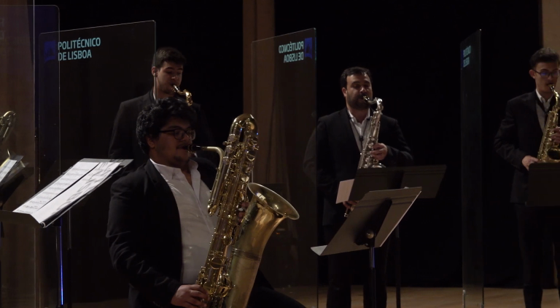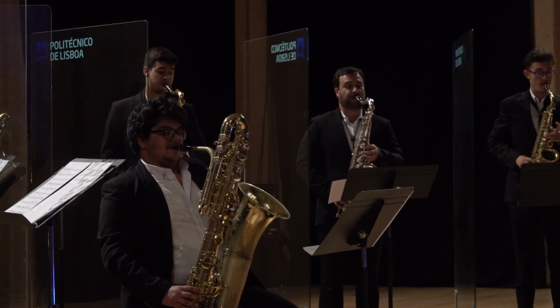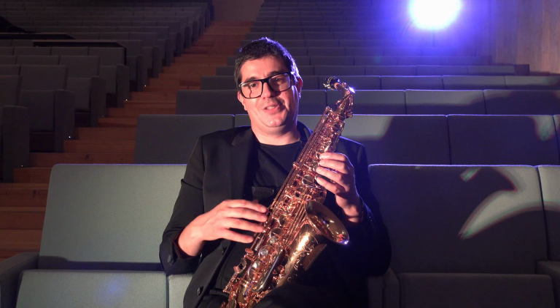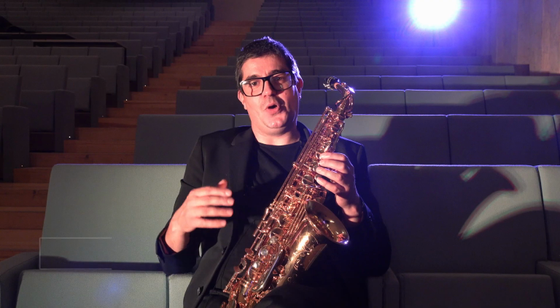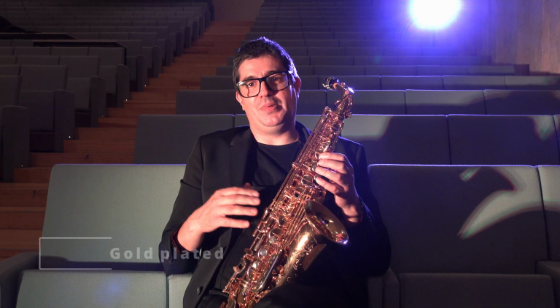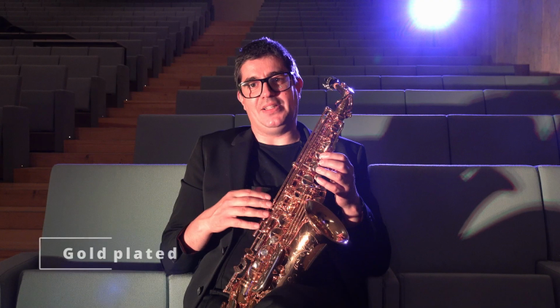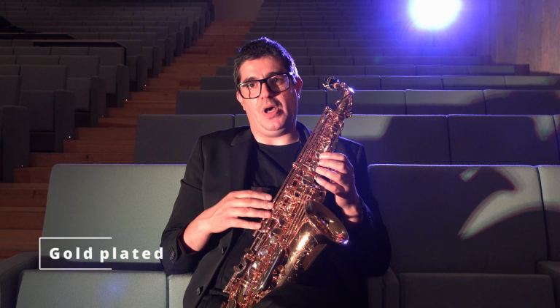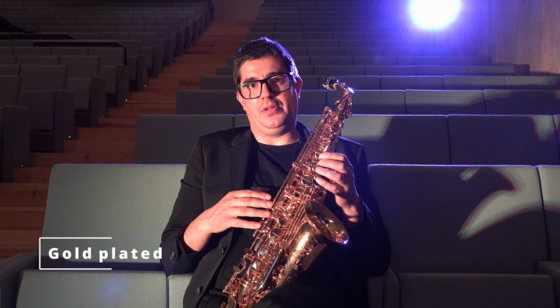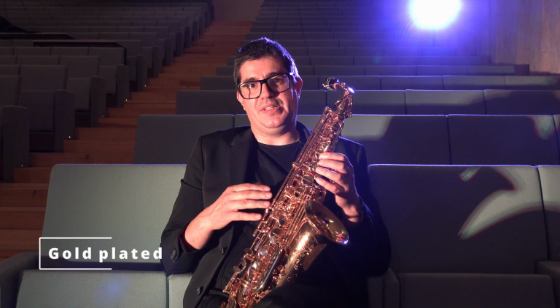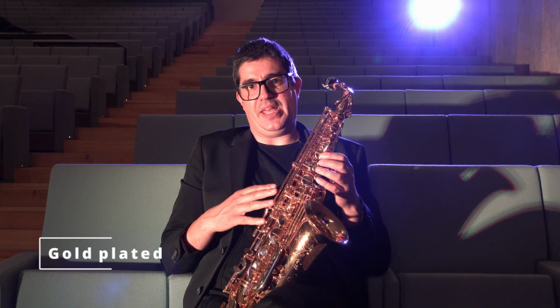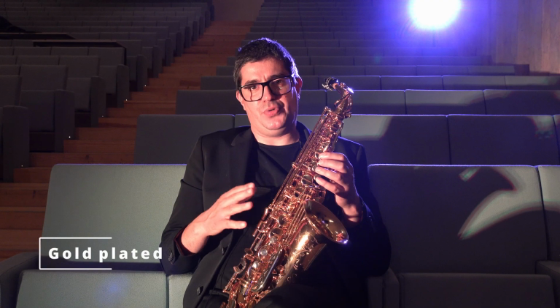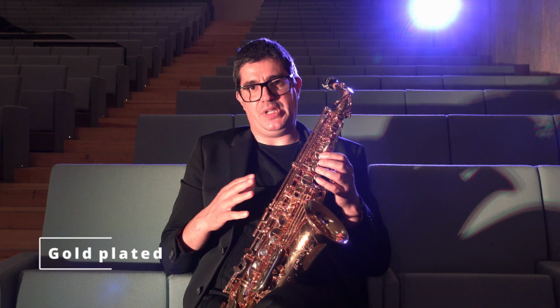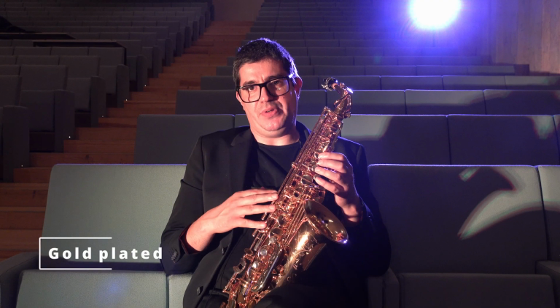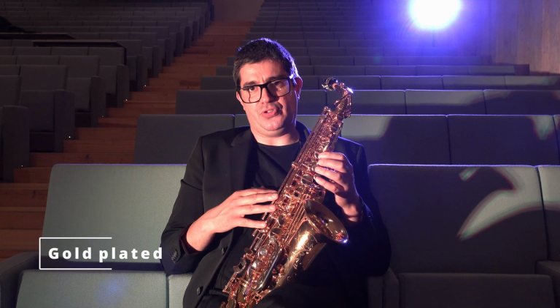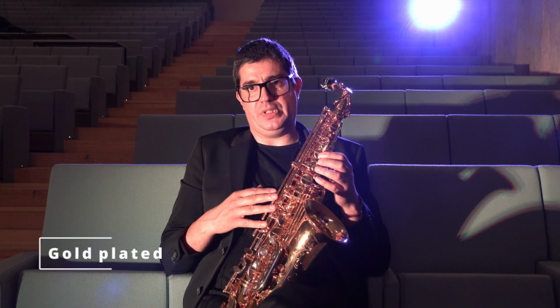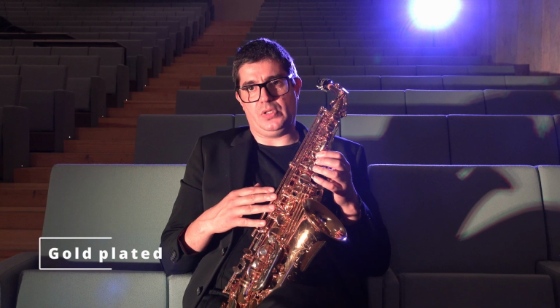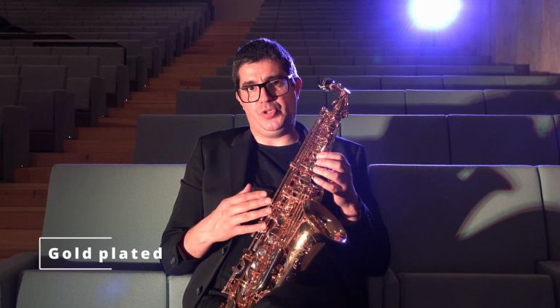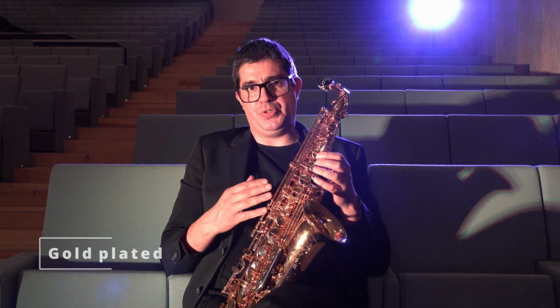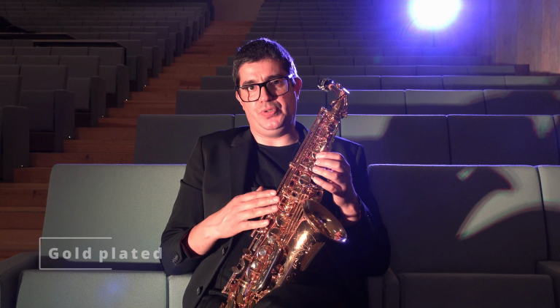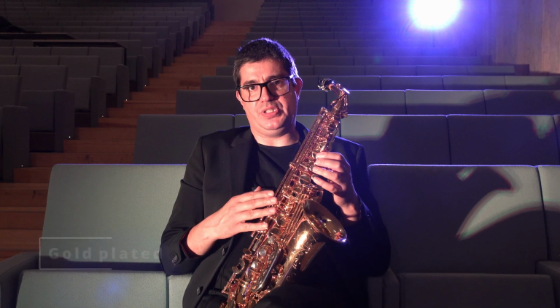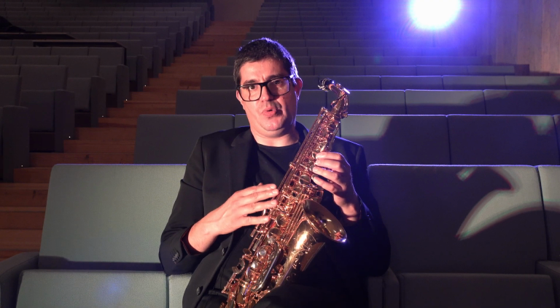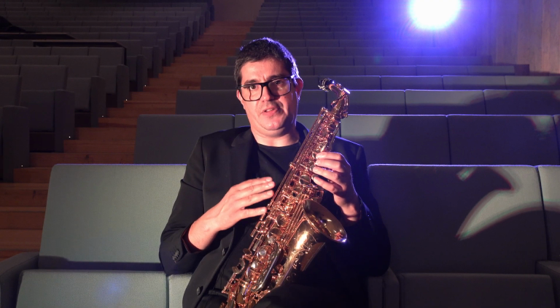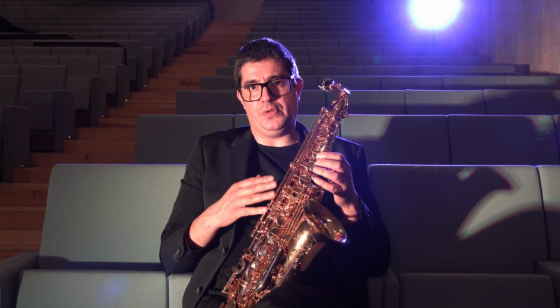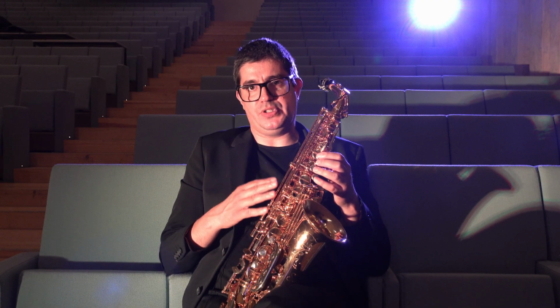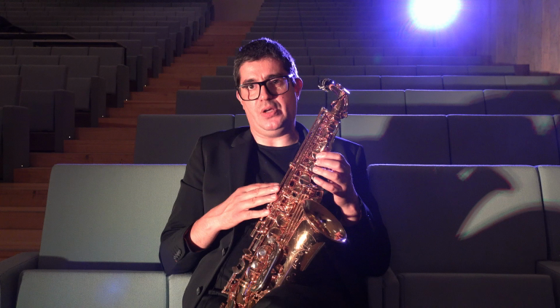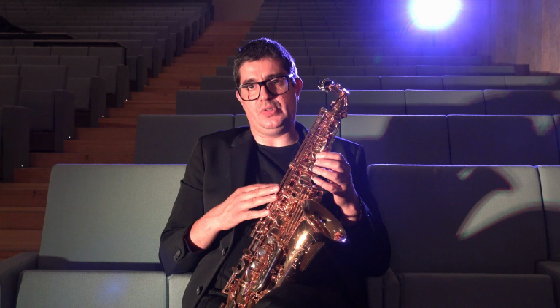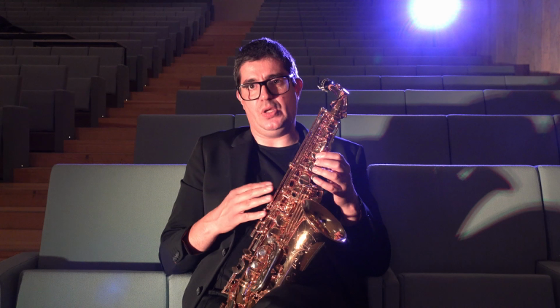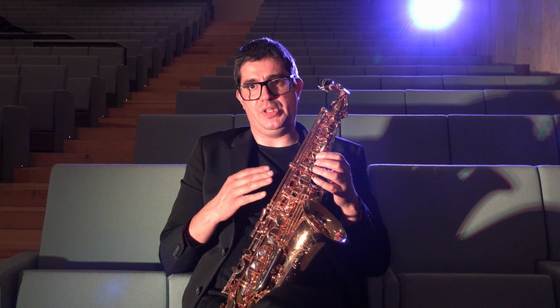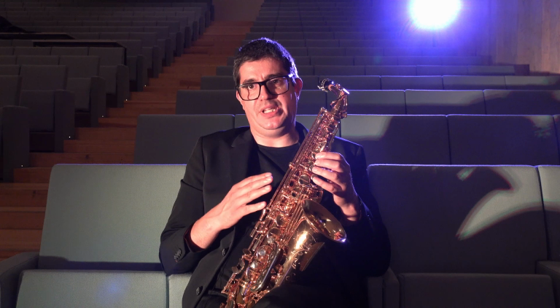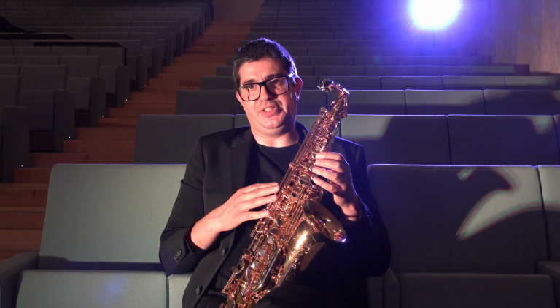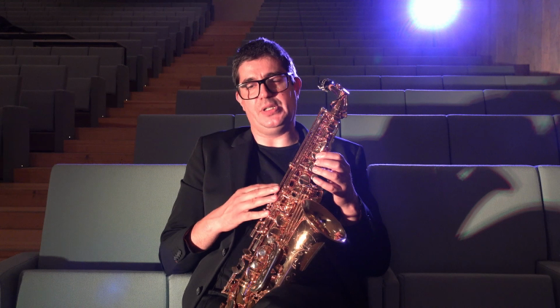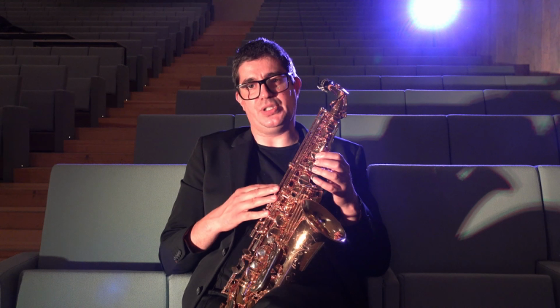The gold-plated model is an extraordinary instrument, which produces a great focused sound with a clean articulation.